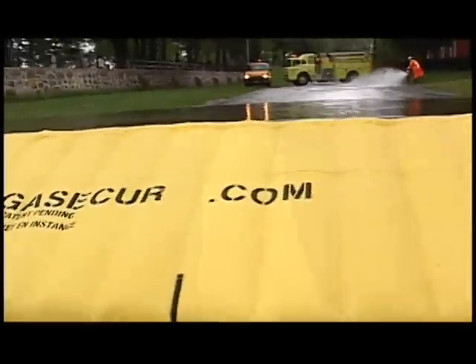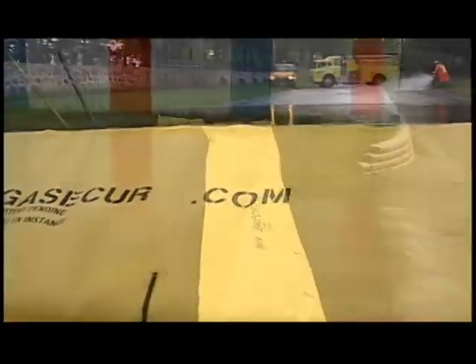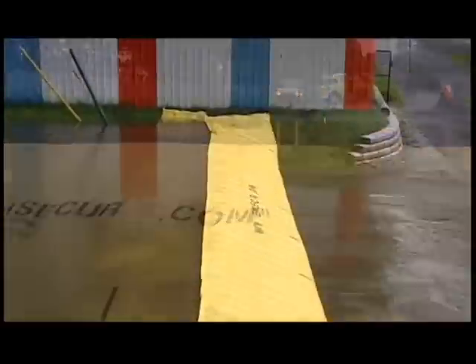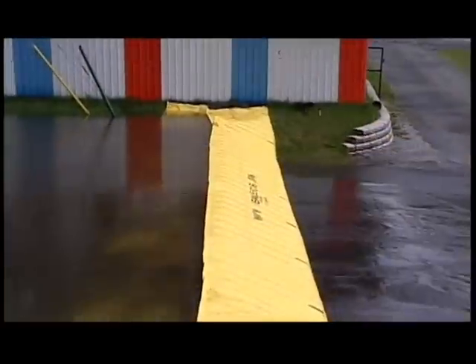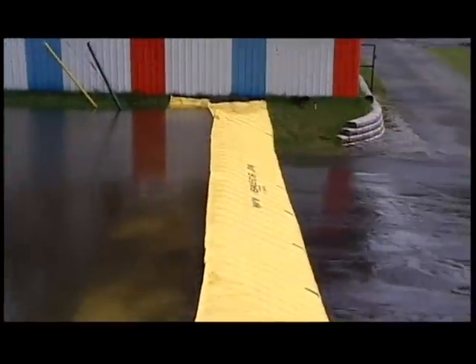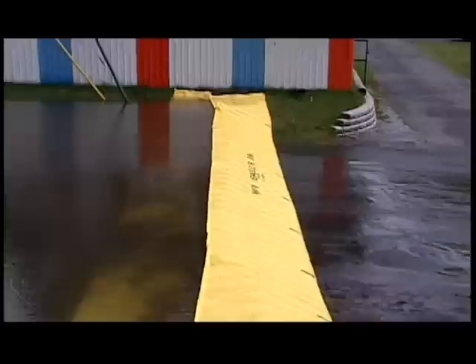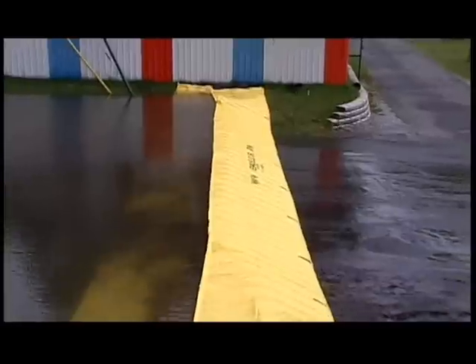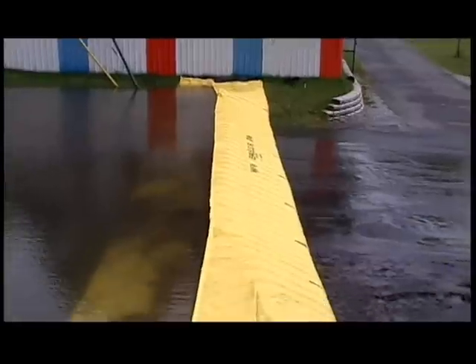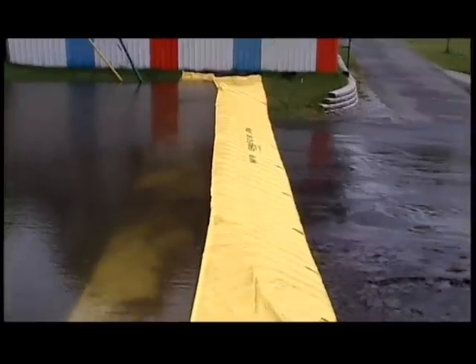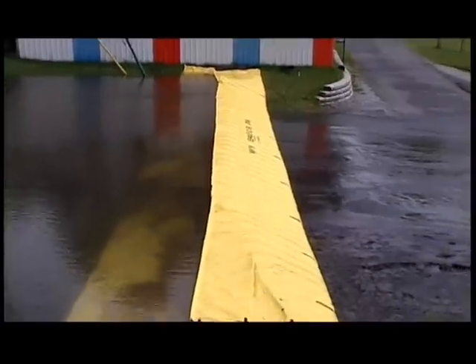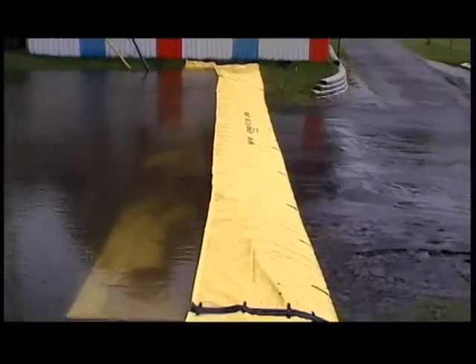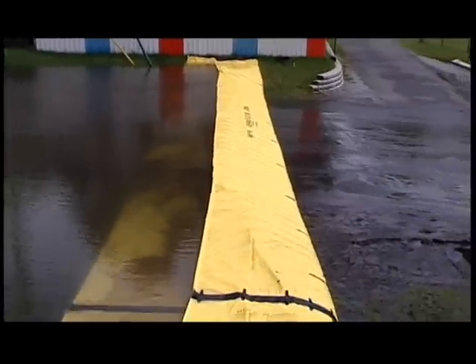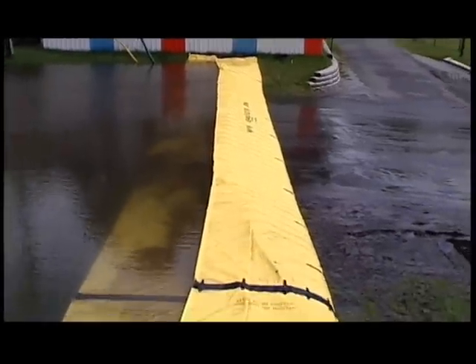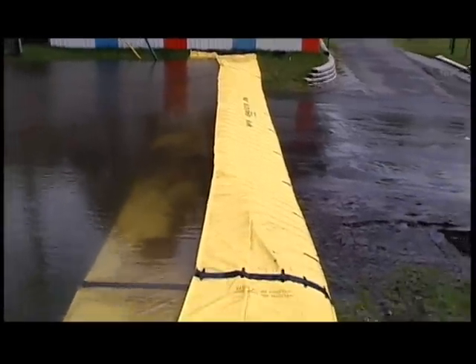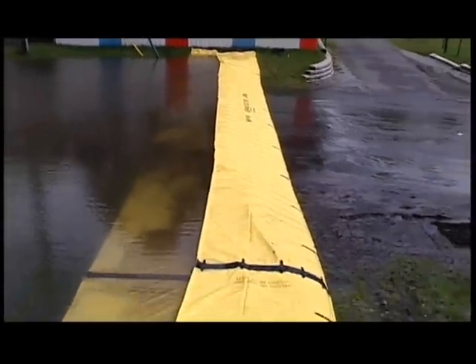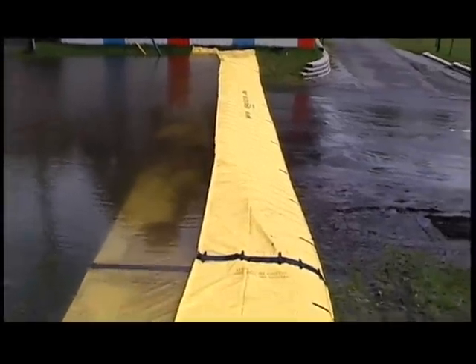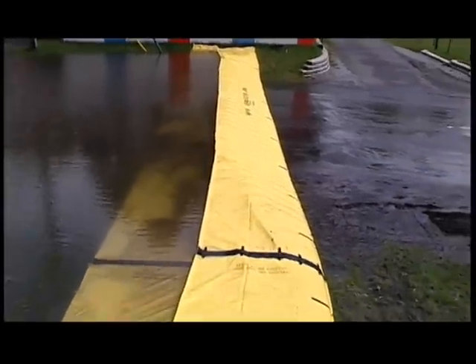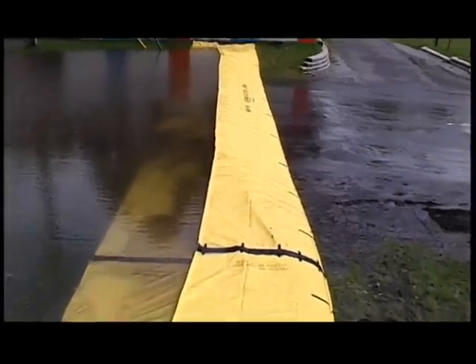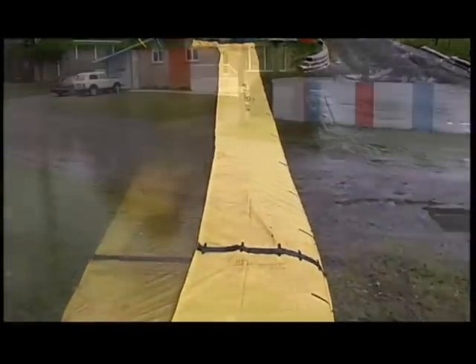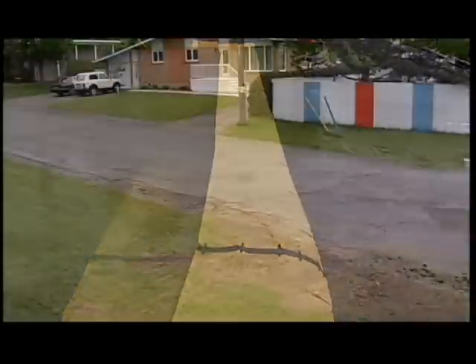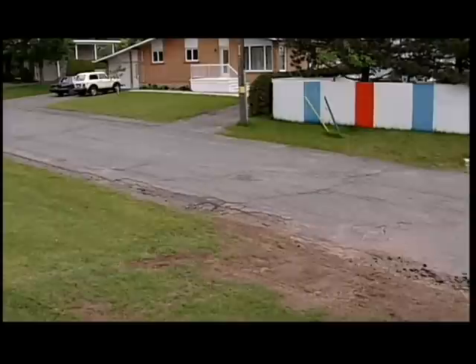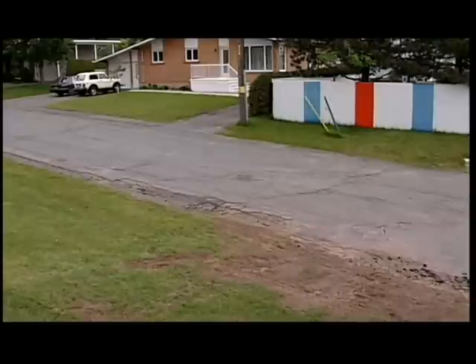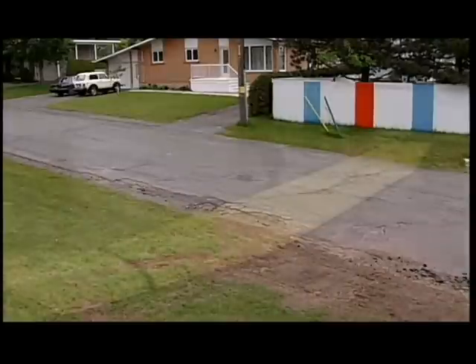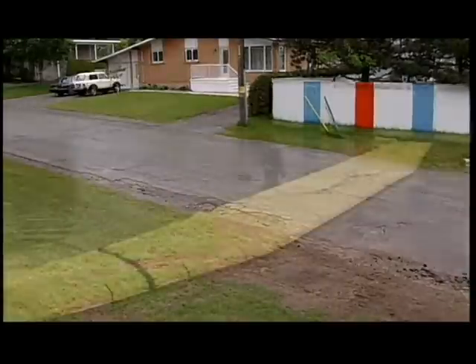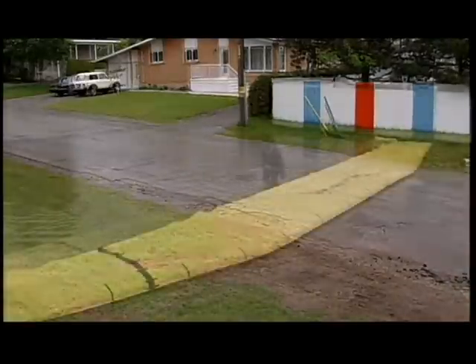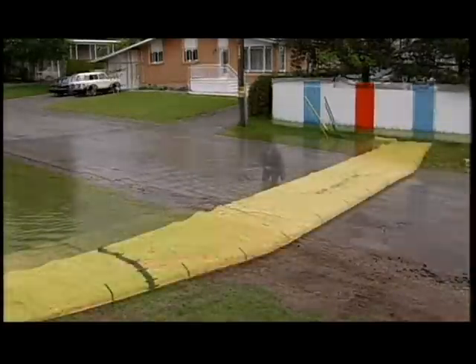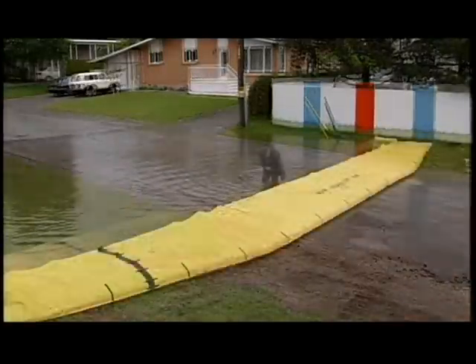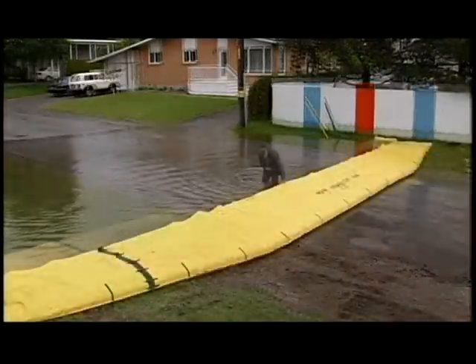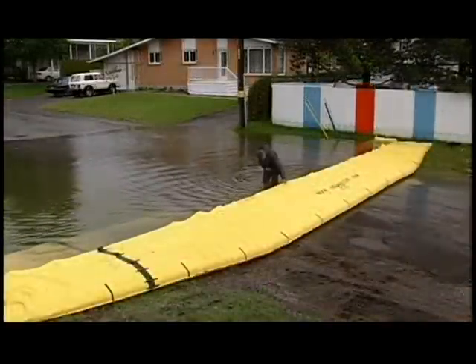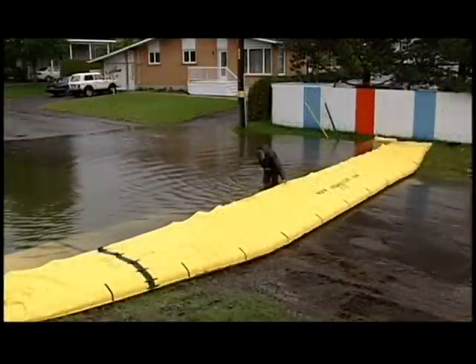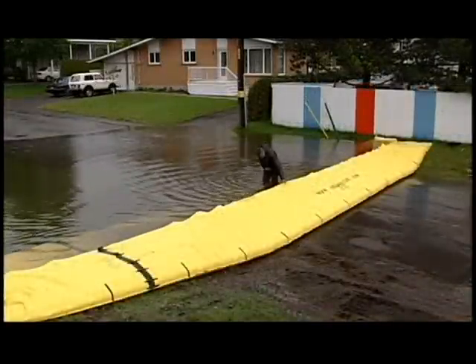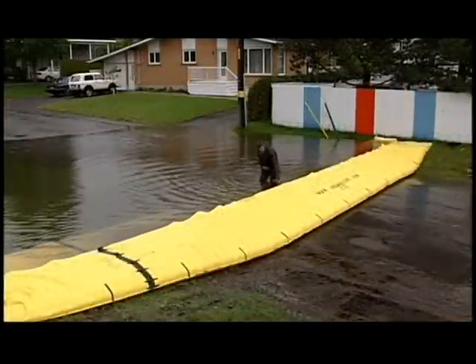In this simulation, you can observe how the barrier retains water, virtually transforming dry ground into a pond.